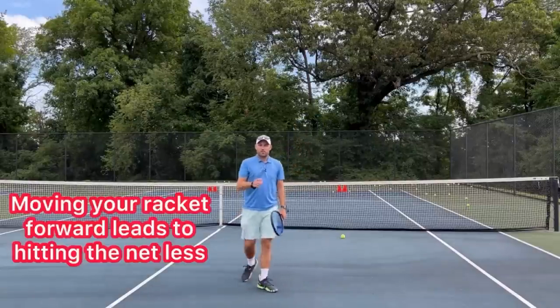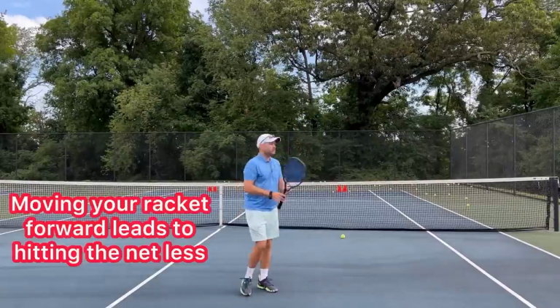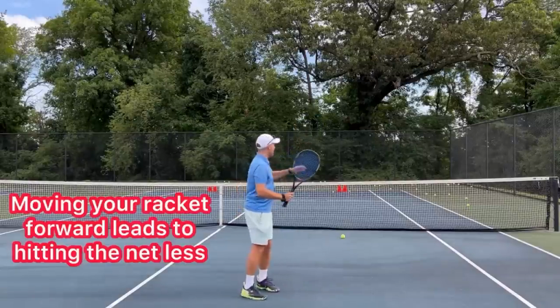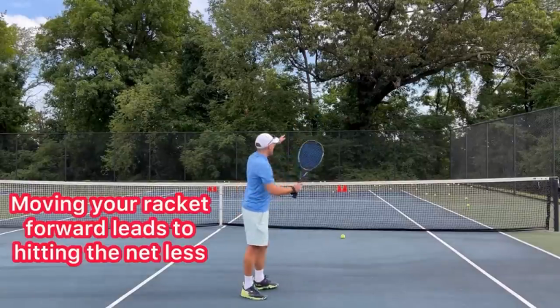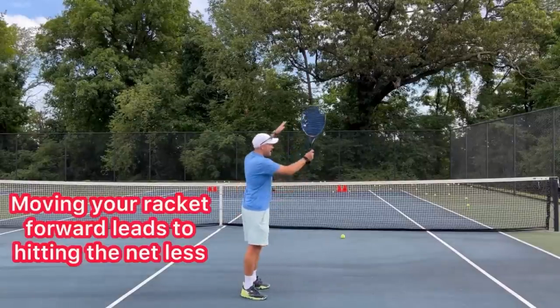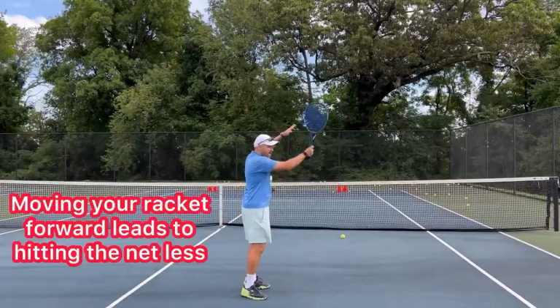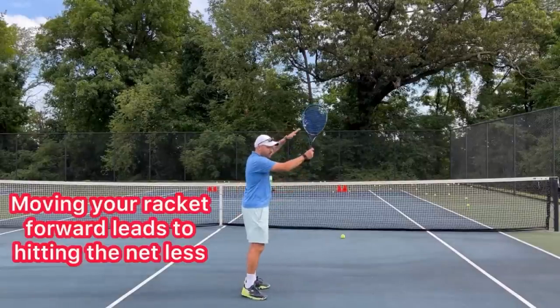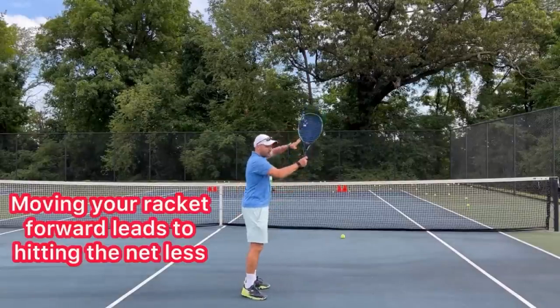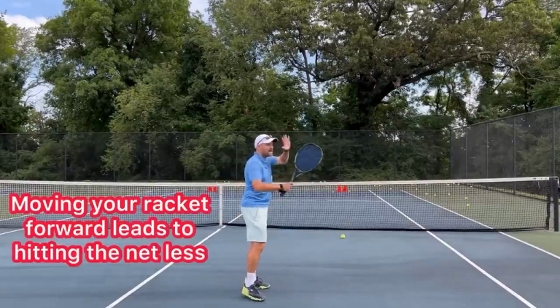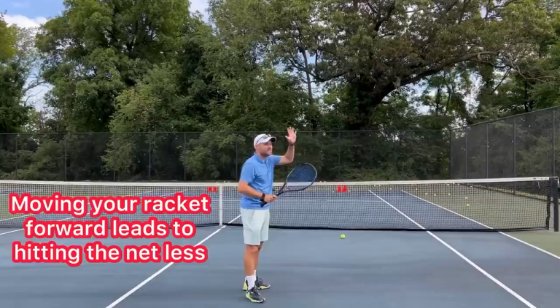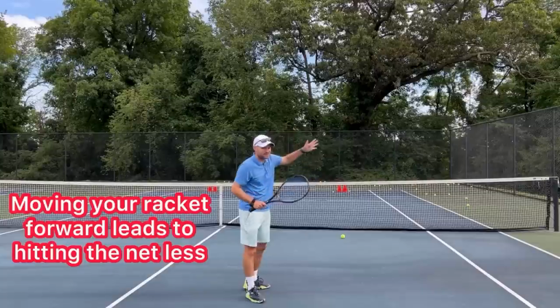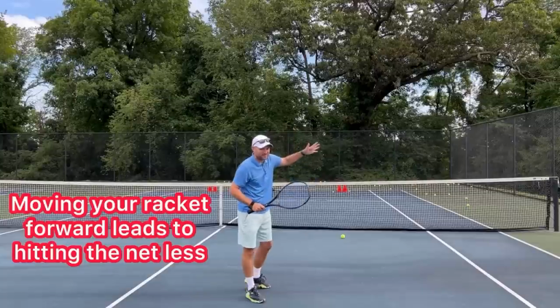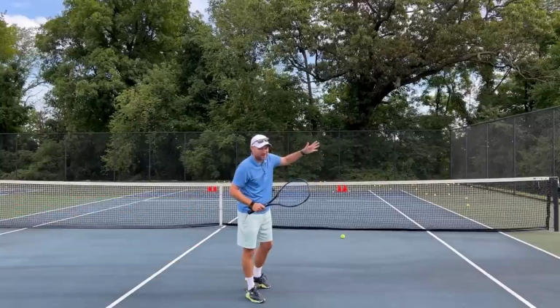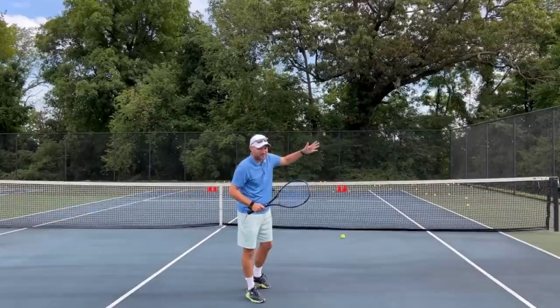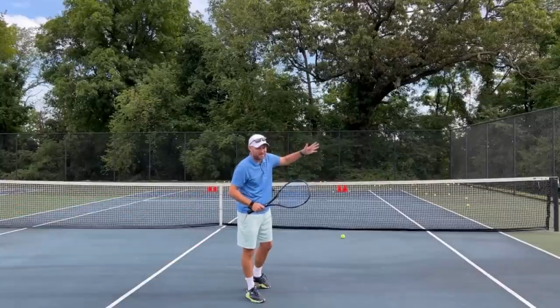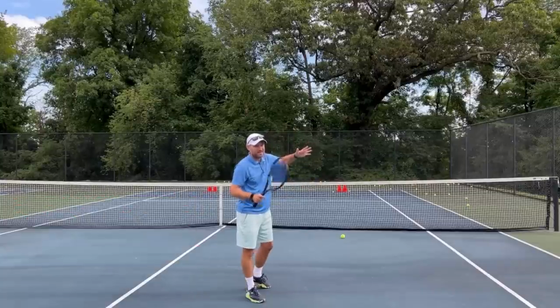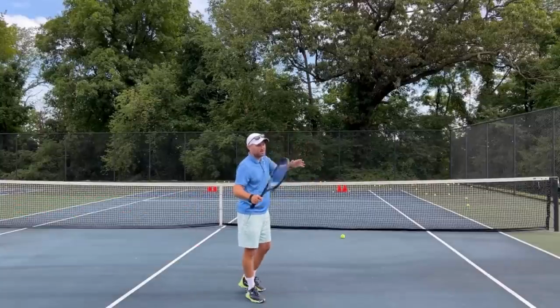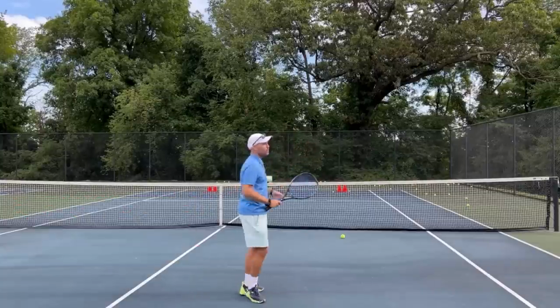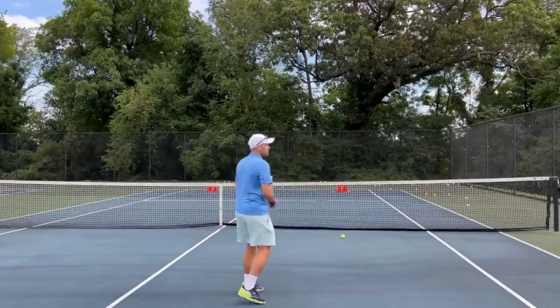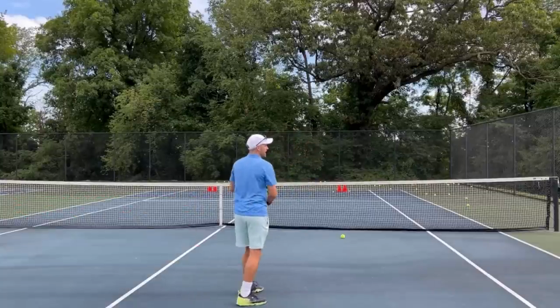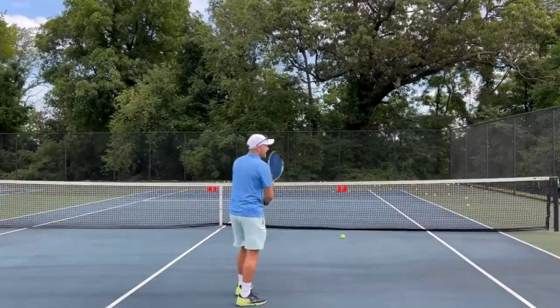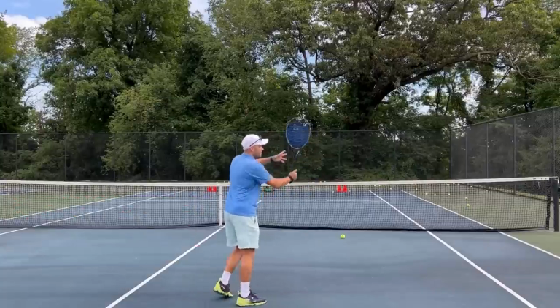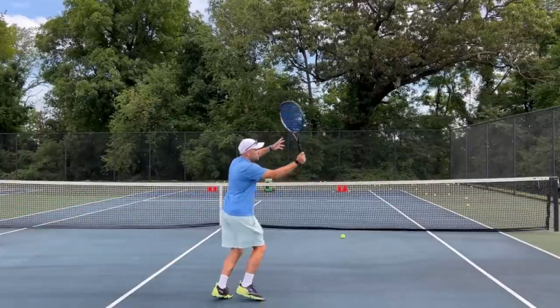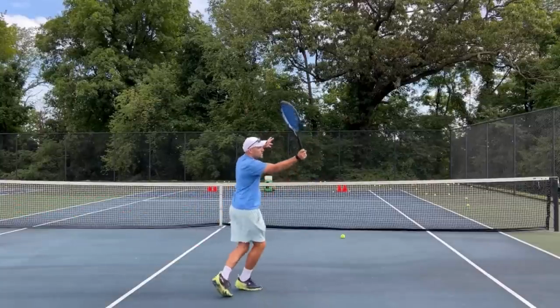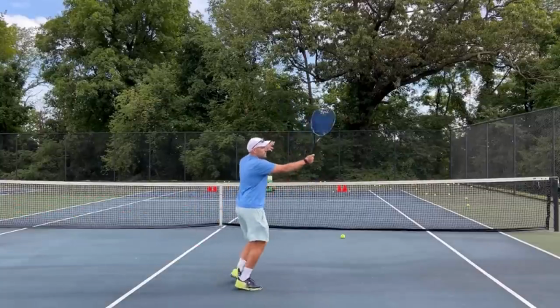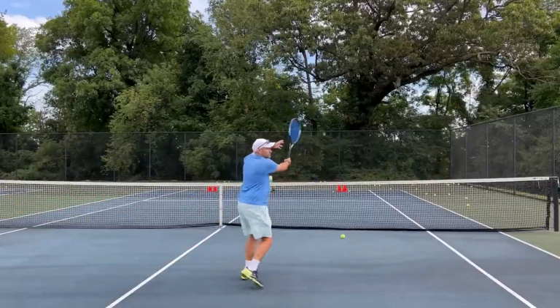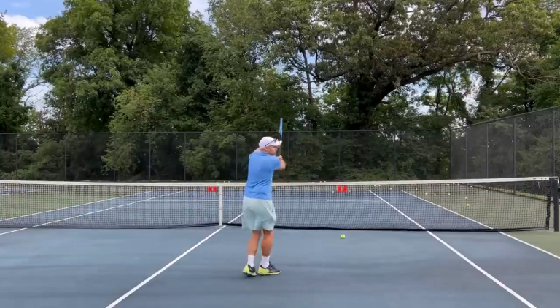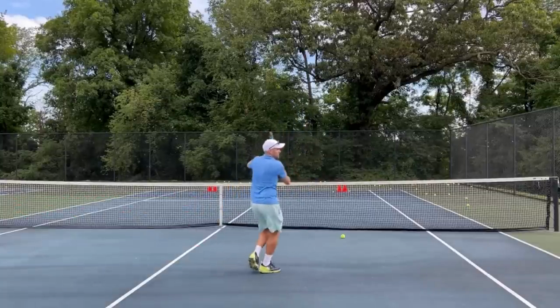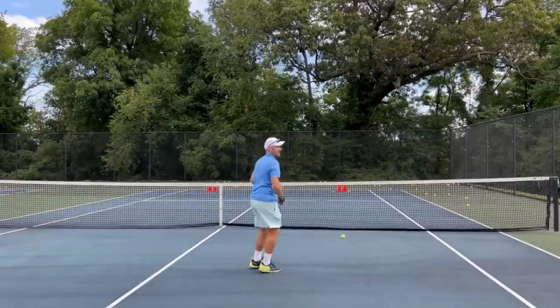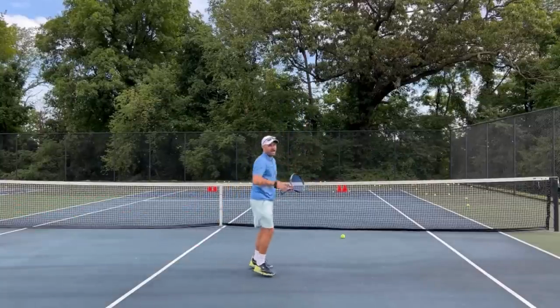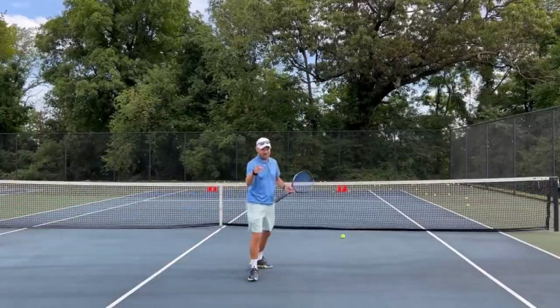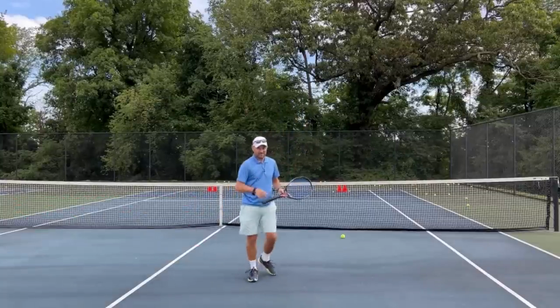When you have a high ball, it's not necessarily an overhead. Let me show you what a high ball looks like when you choose a high volley.